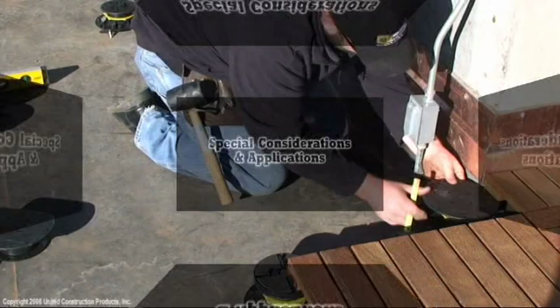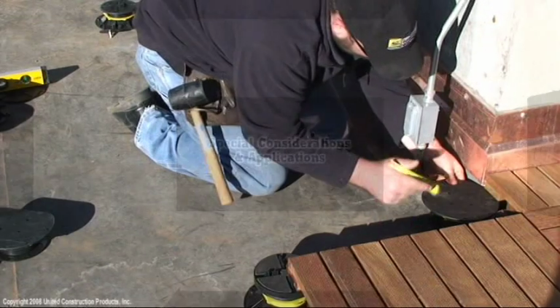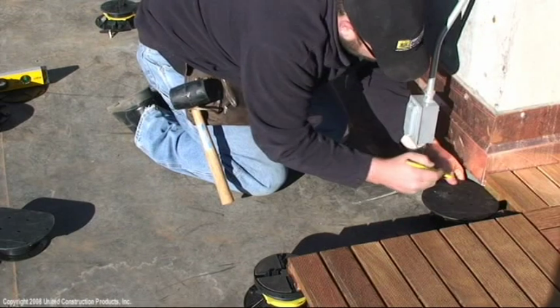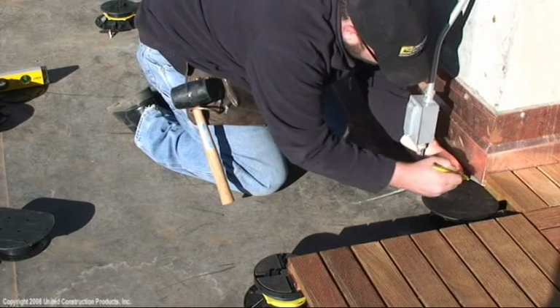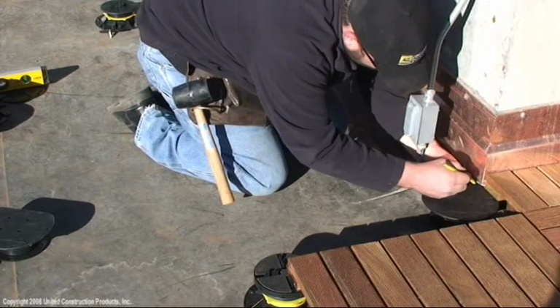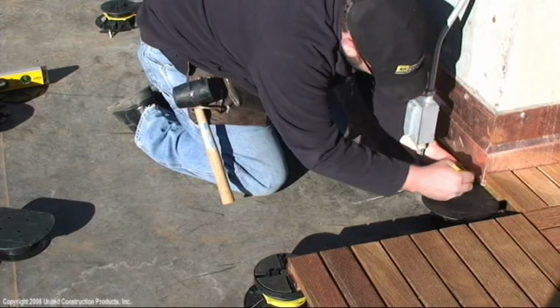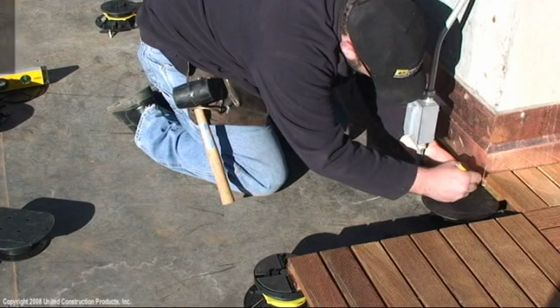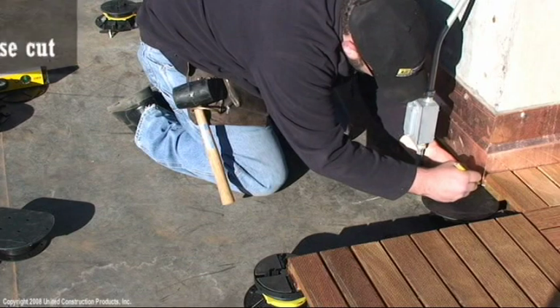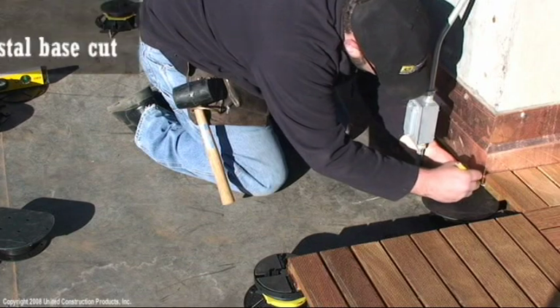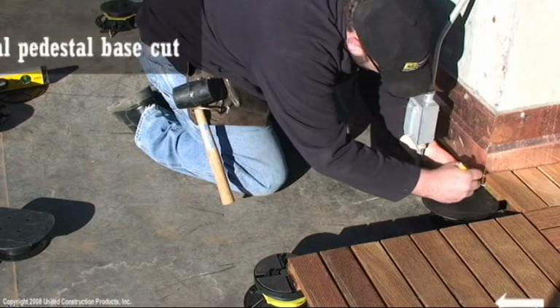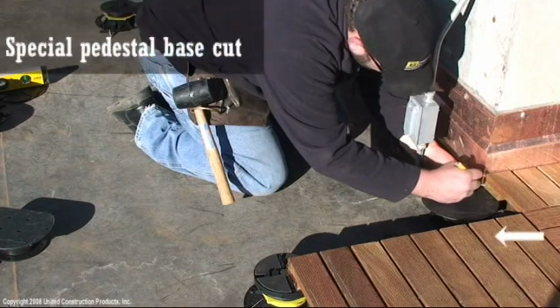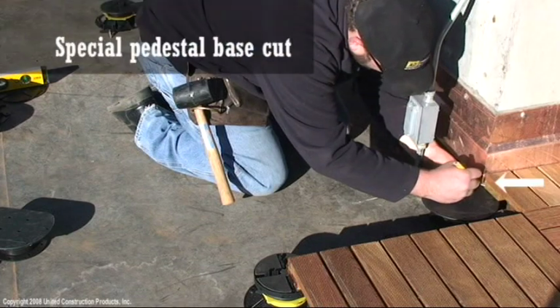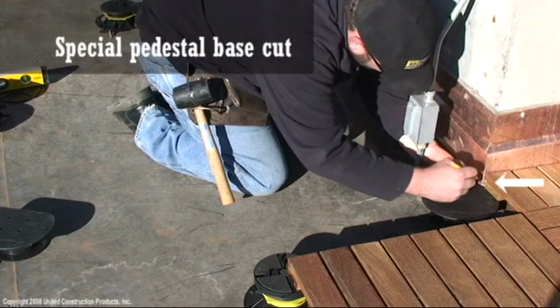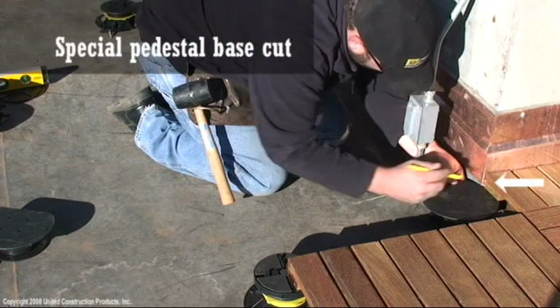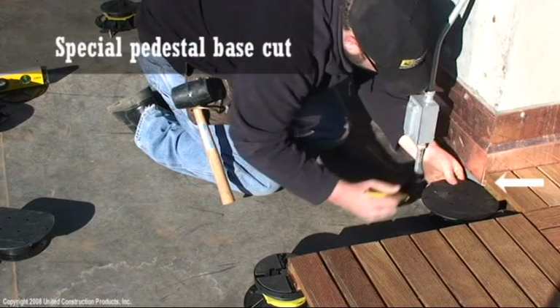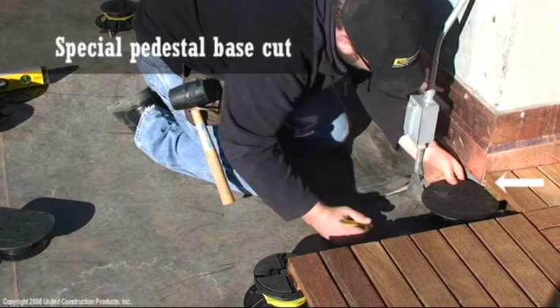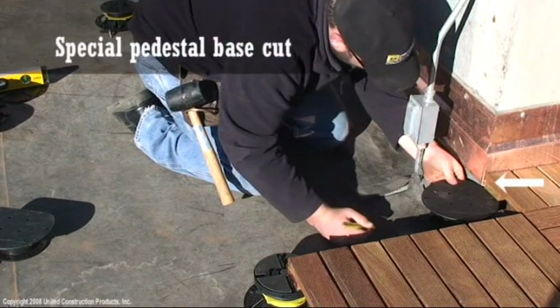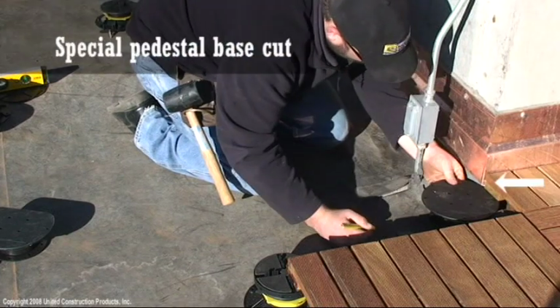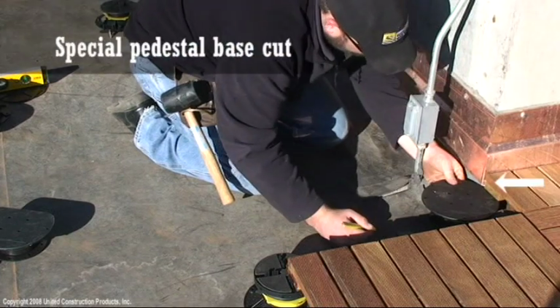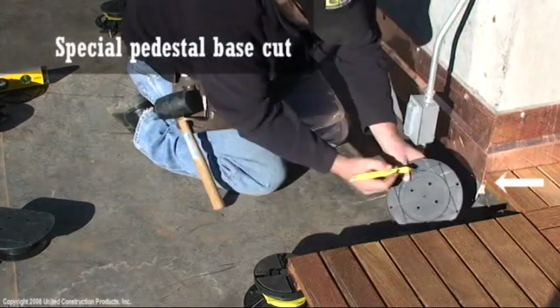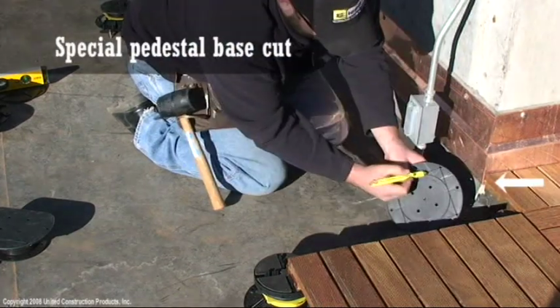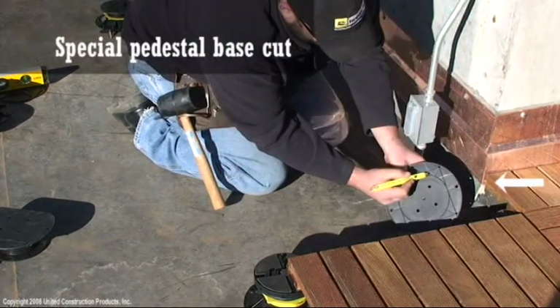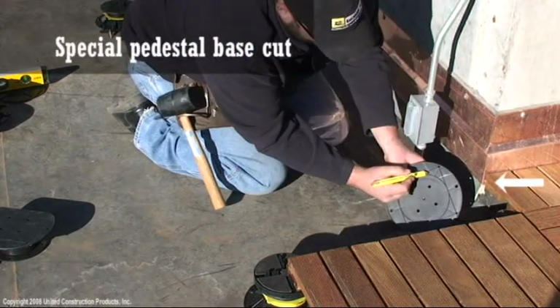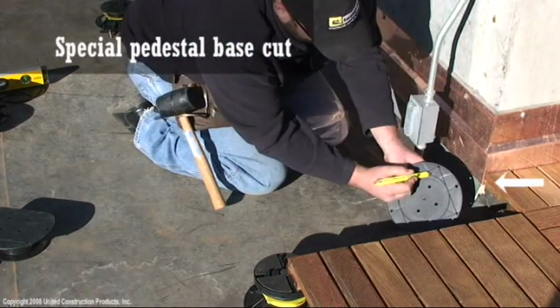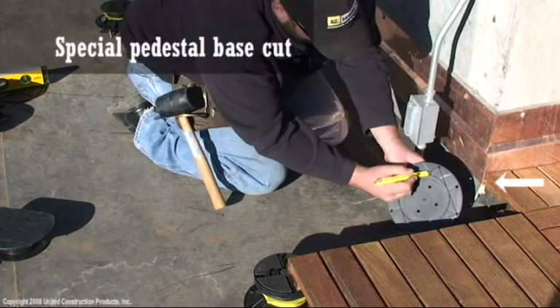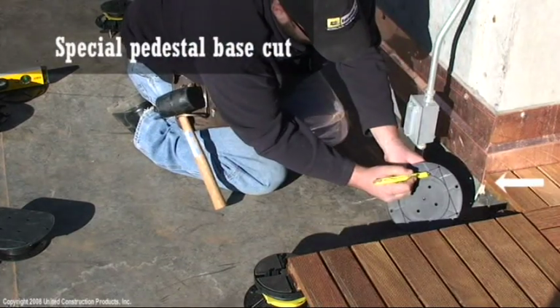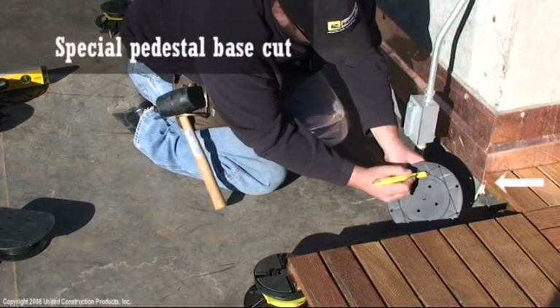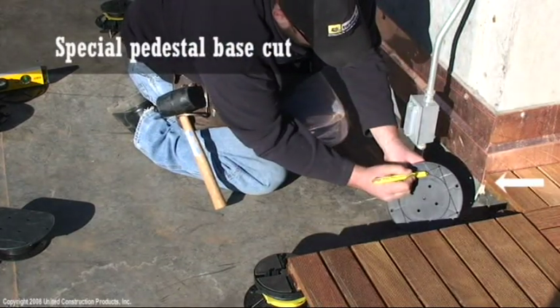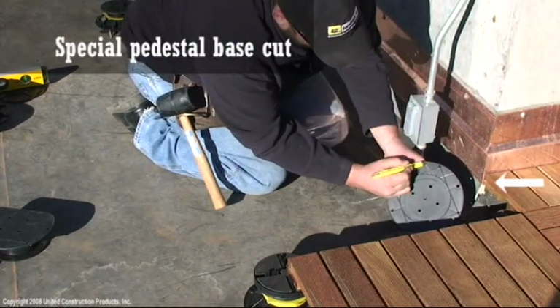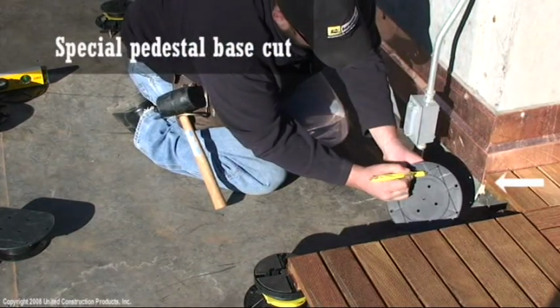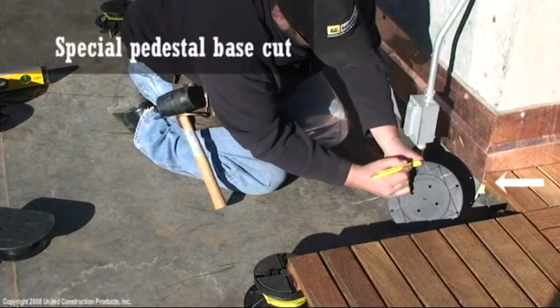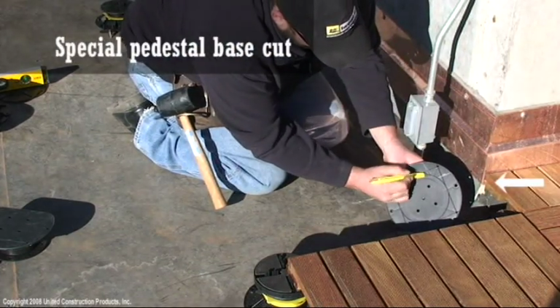To secure wood tile at this corner, cut out the pedestal base for a snug fit.